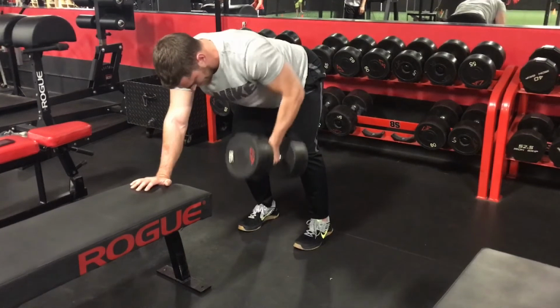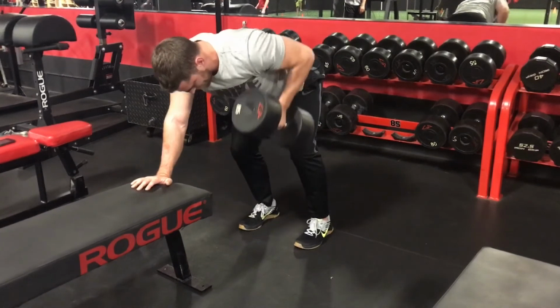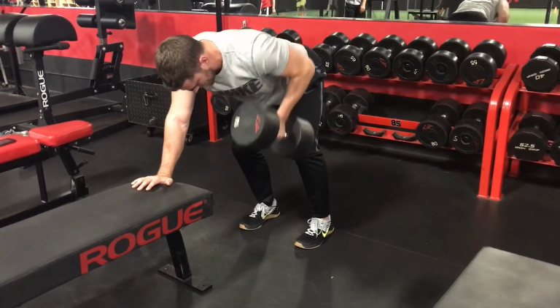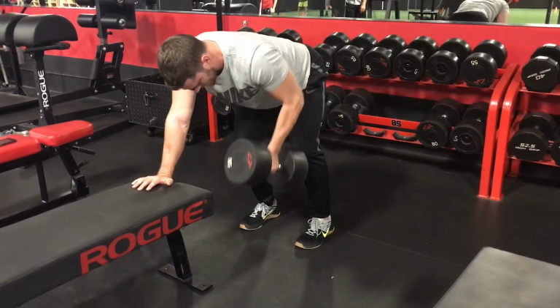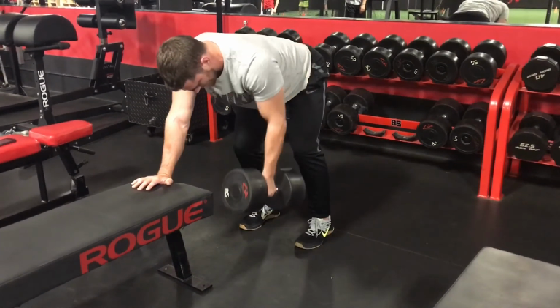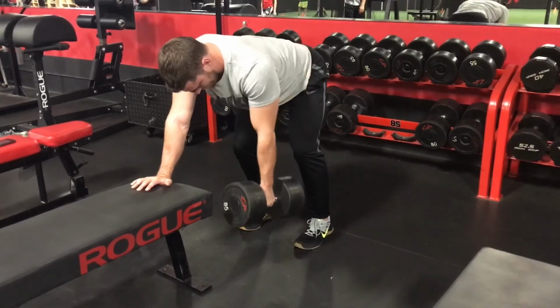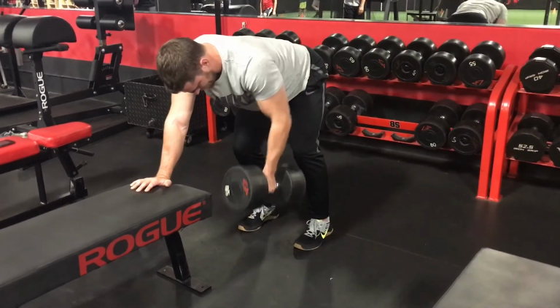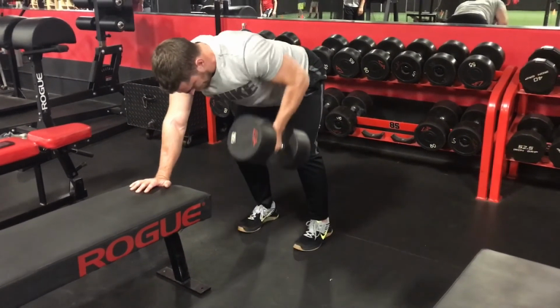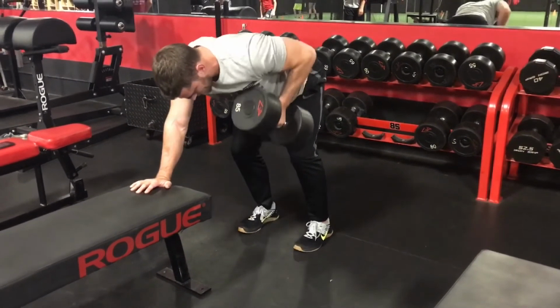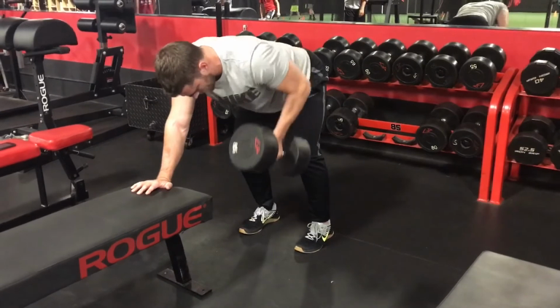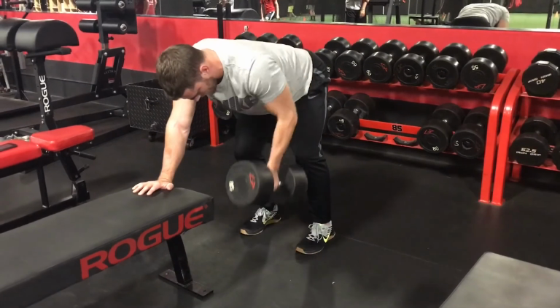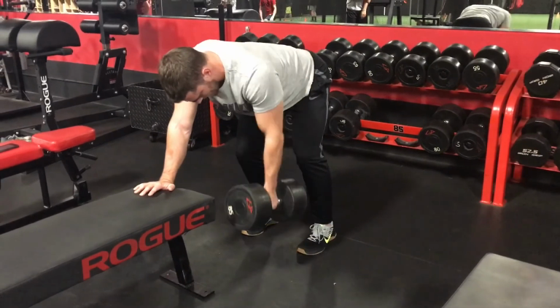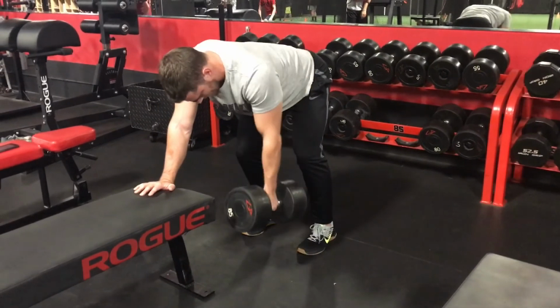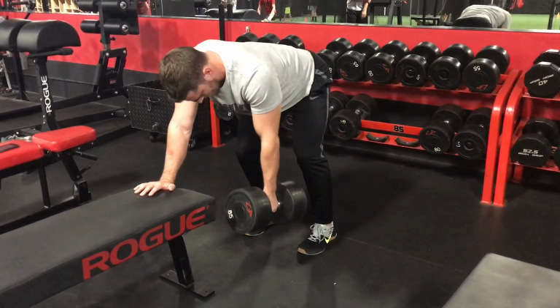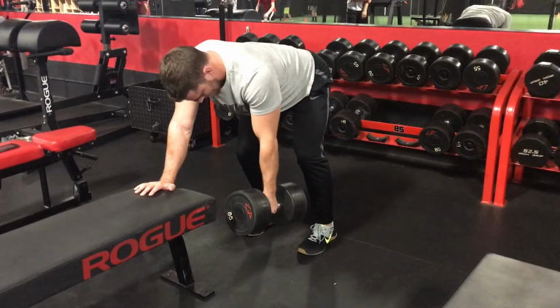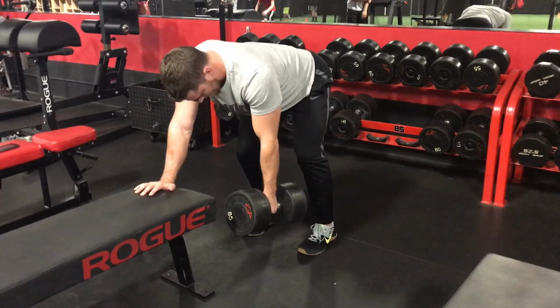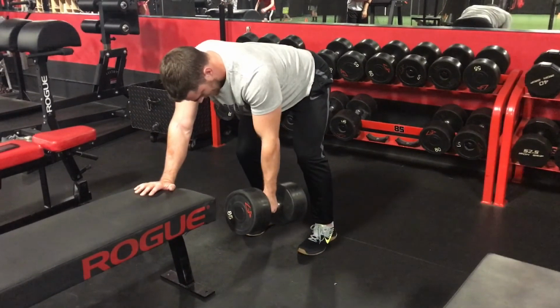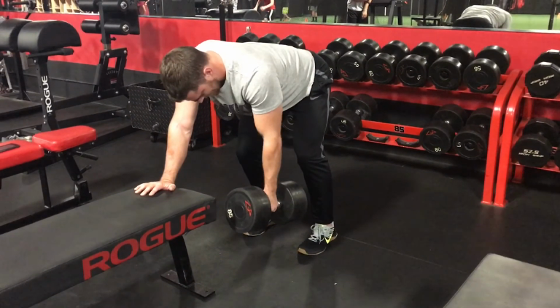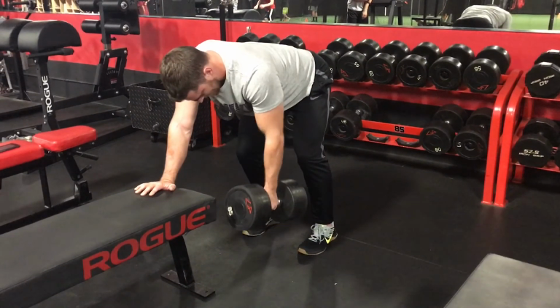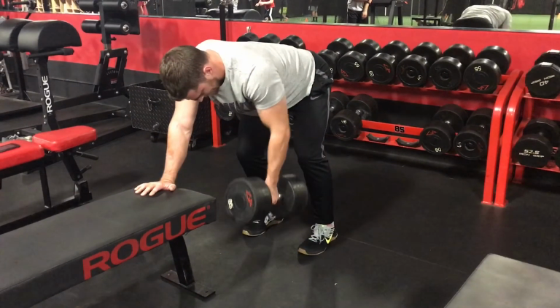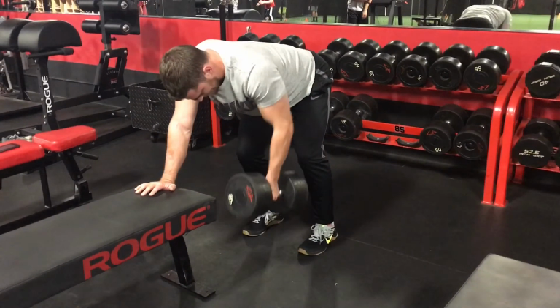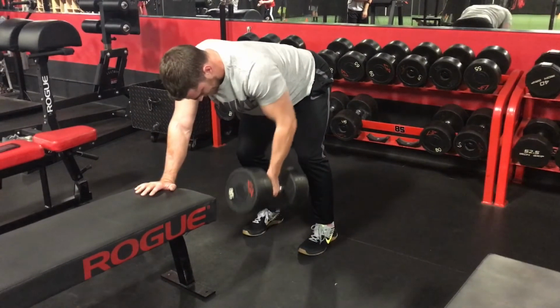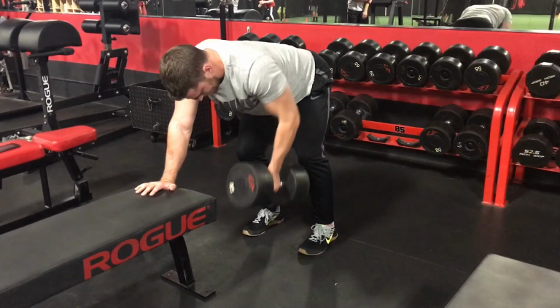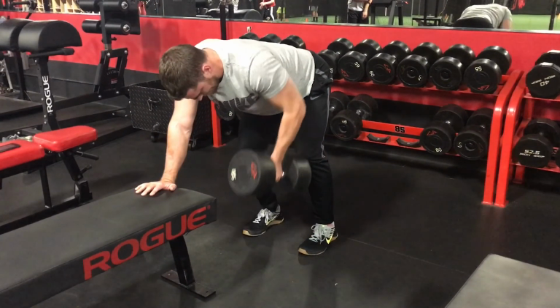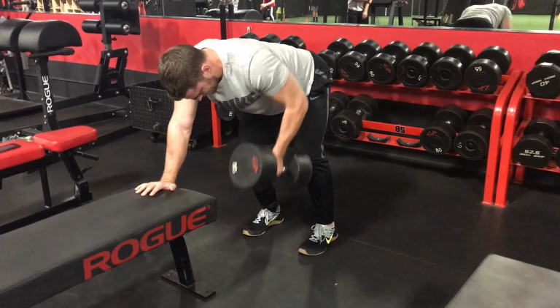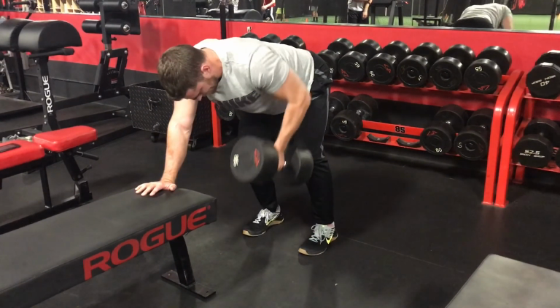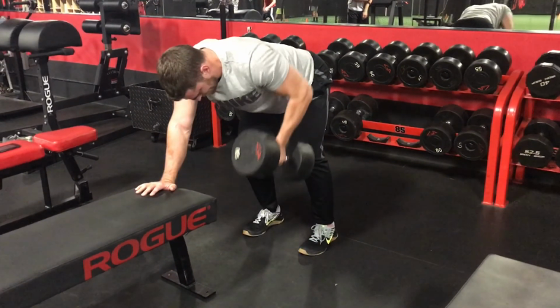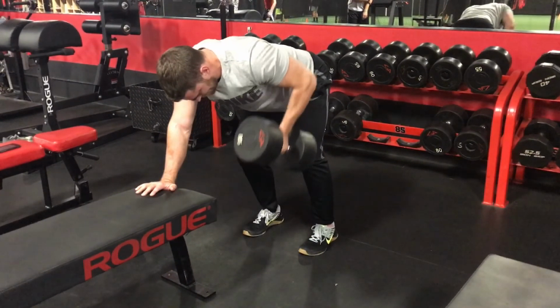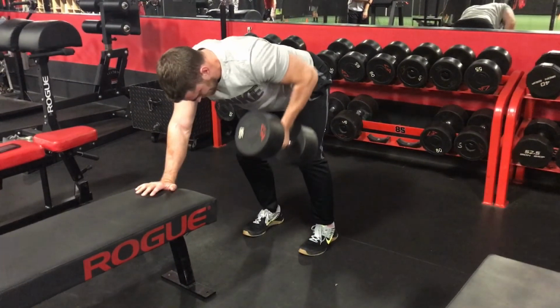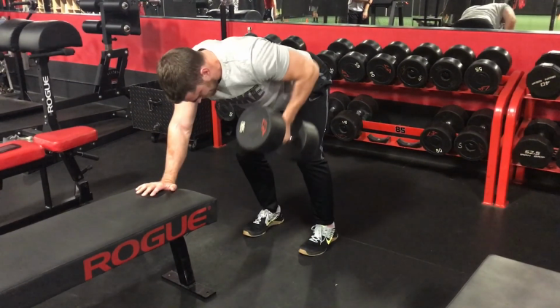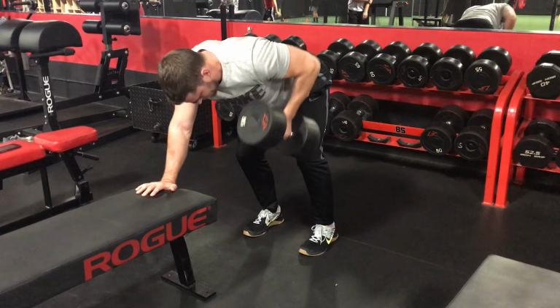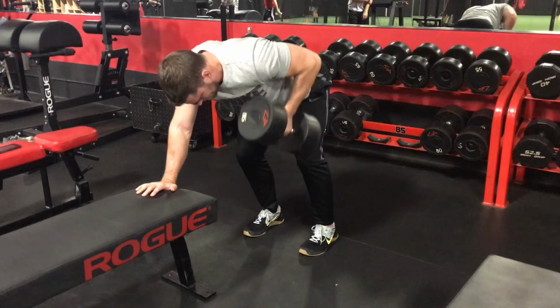Bracing the core while hinging at the hip, use your shoulder to pull the weight up to your chest while keeping your elbow close to your side.